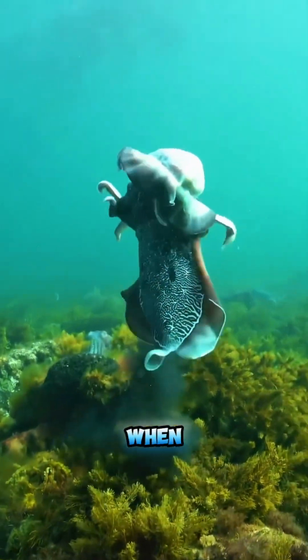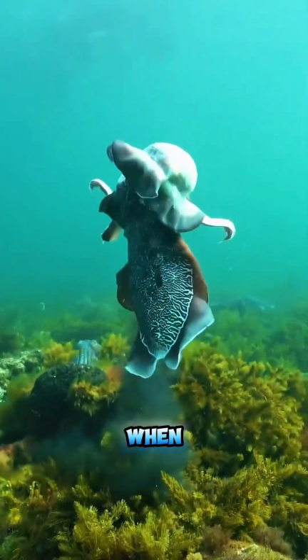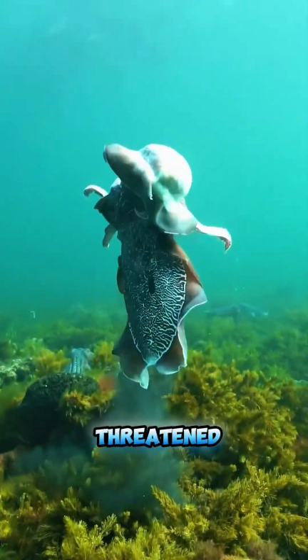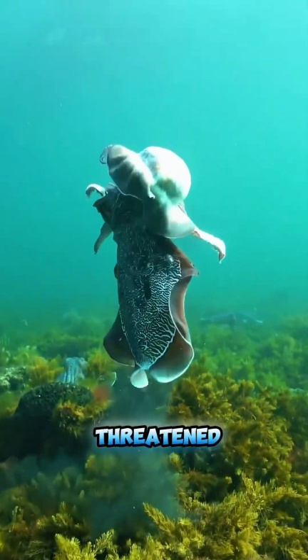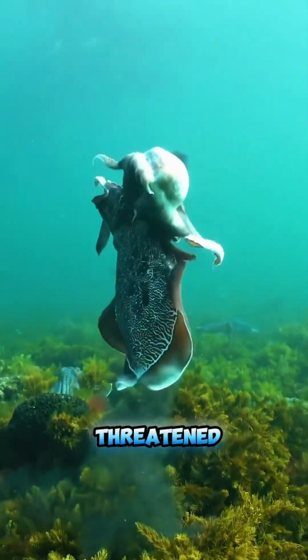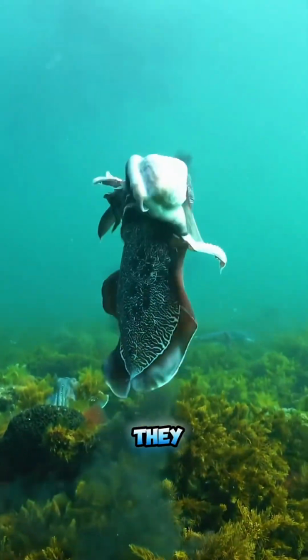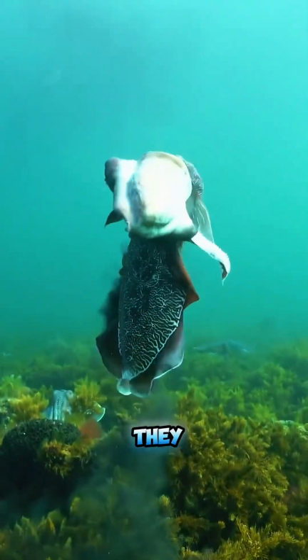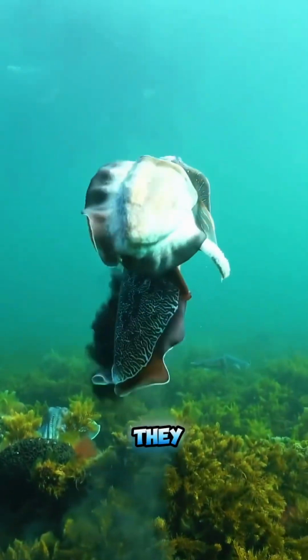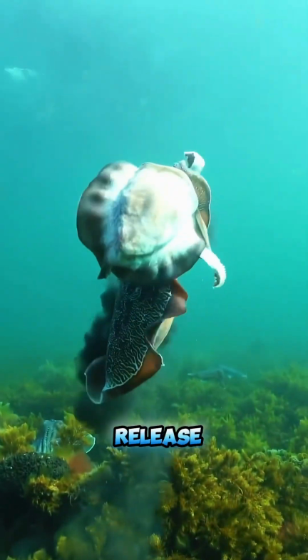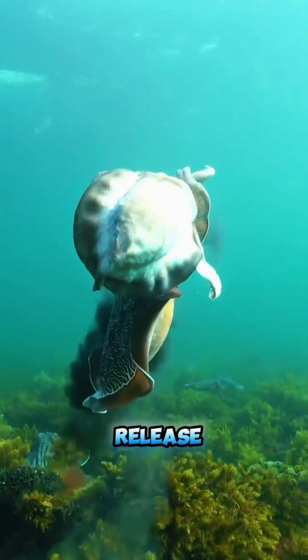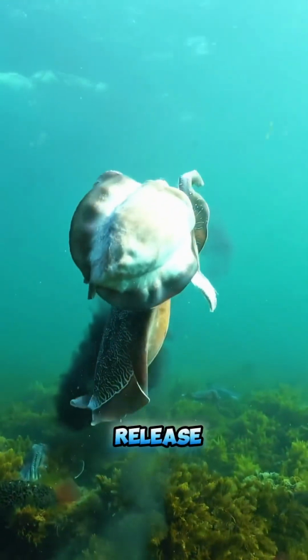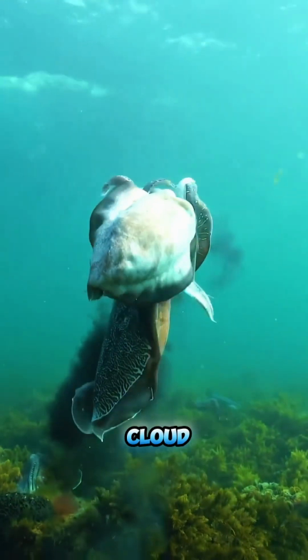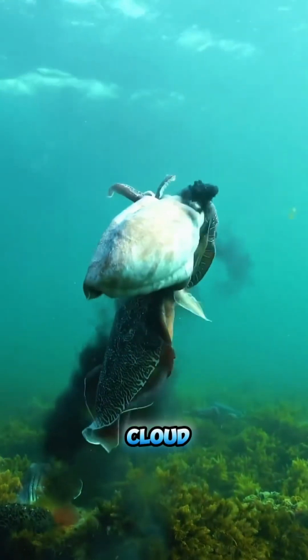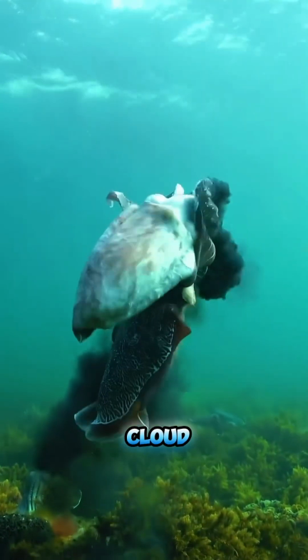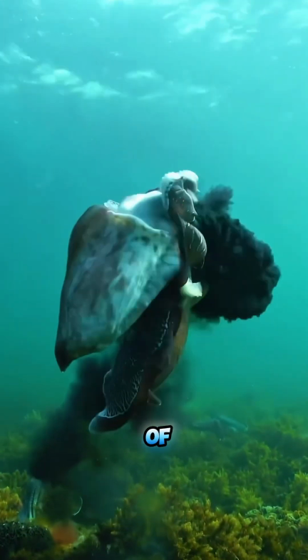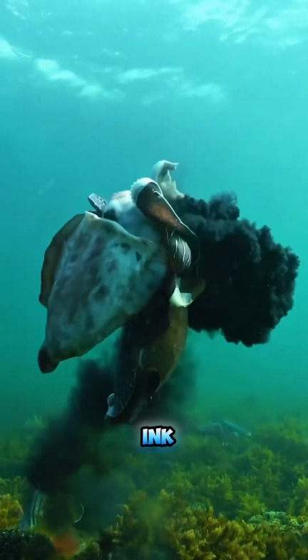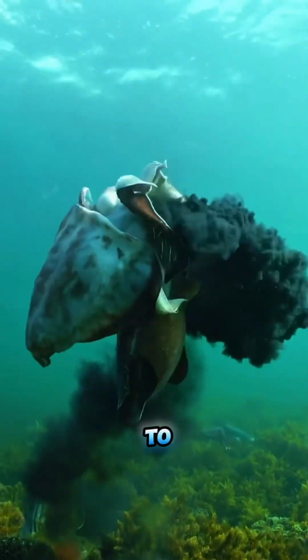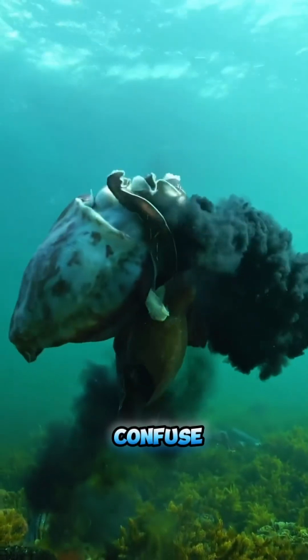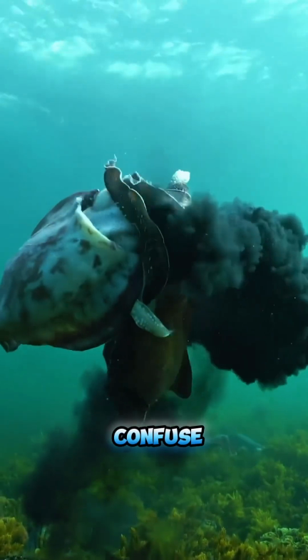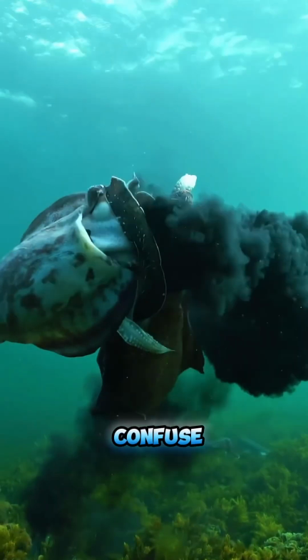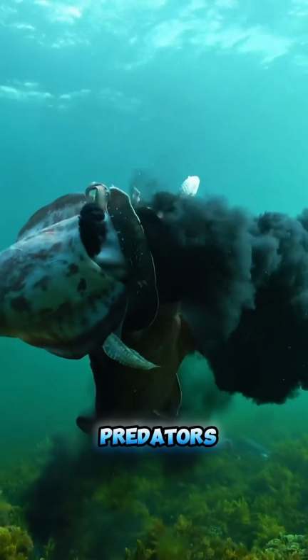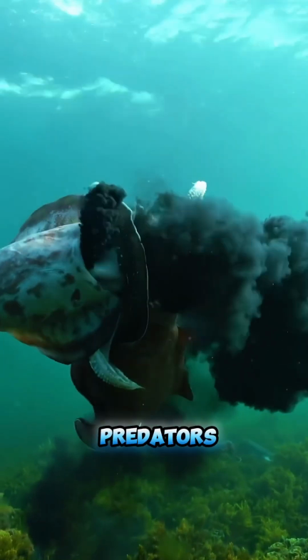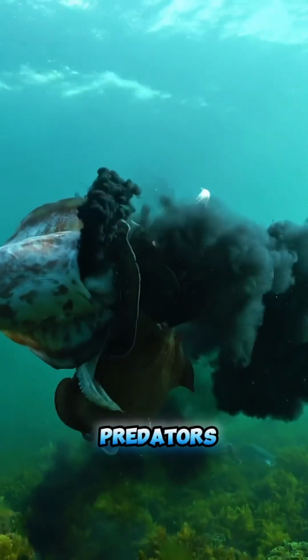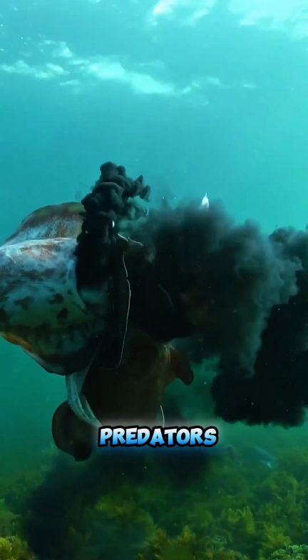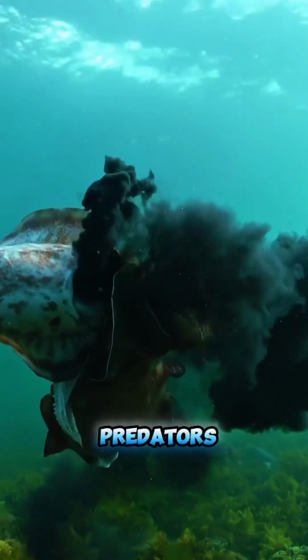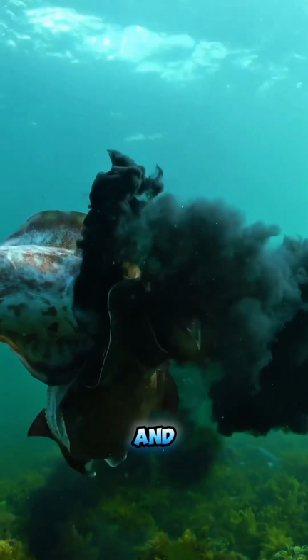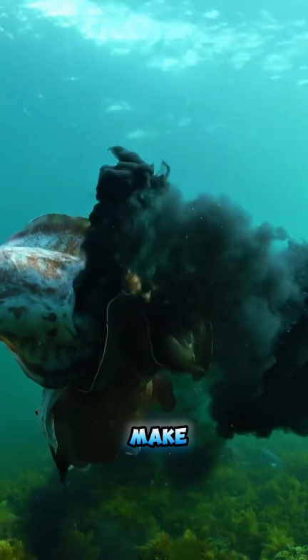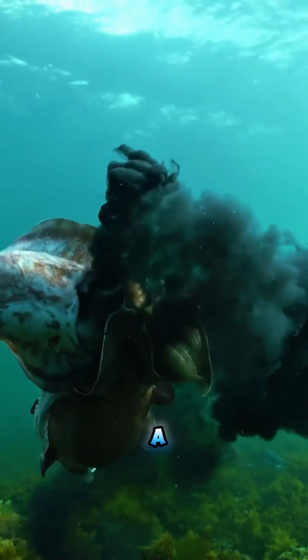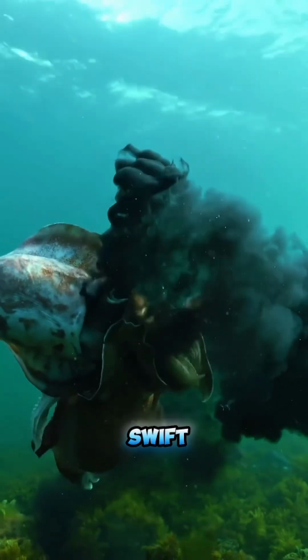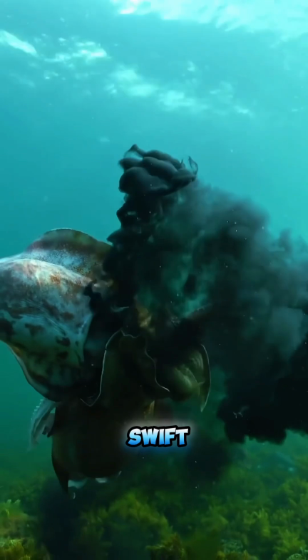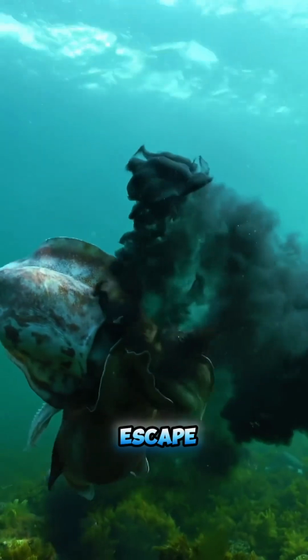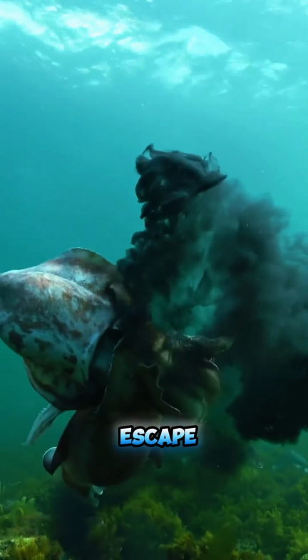When threatened, they release a cloud of ink to confuse predators and make a swift escape.